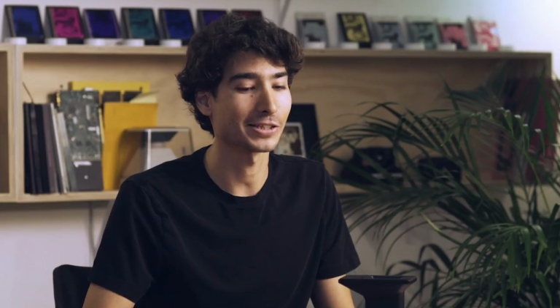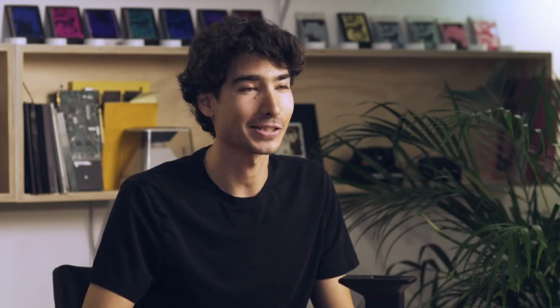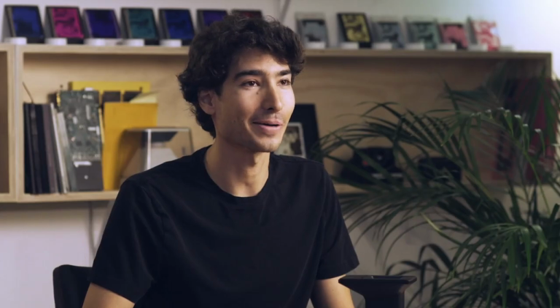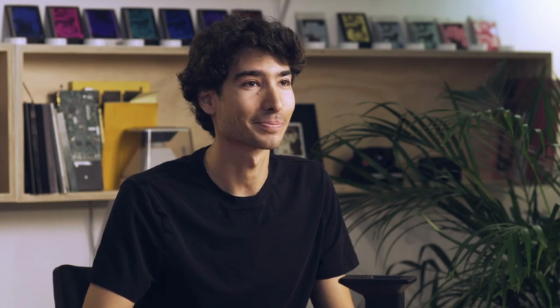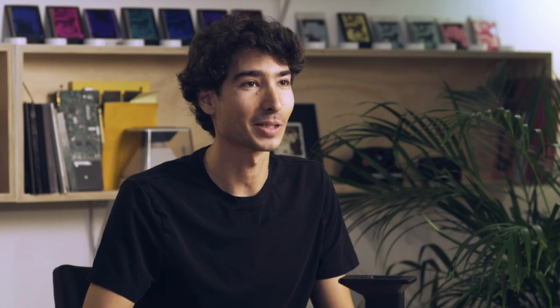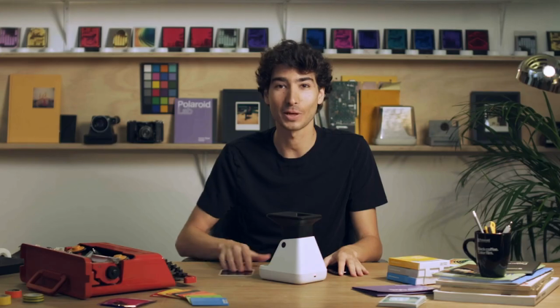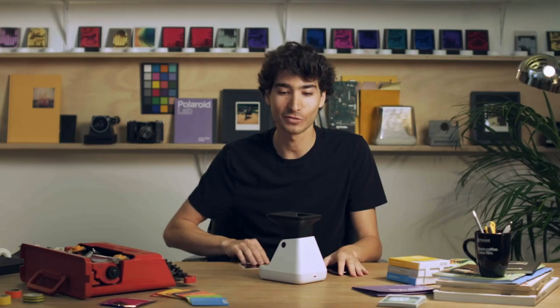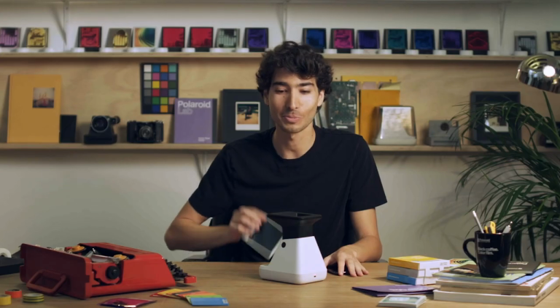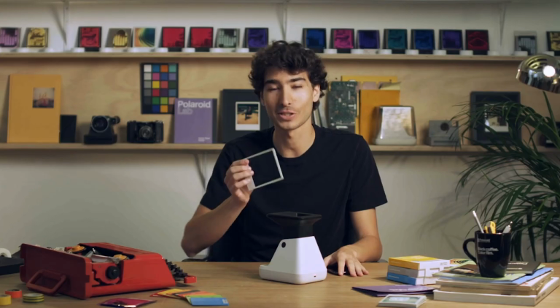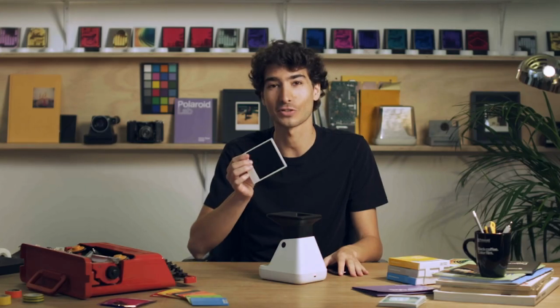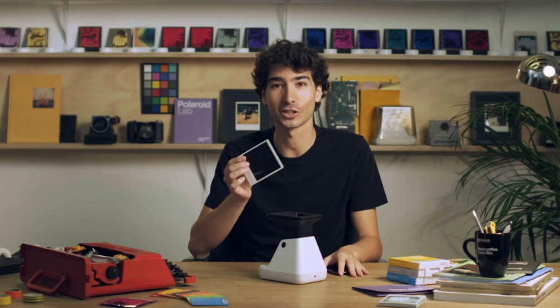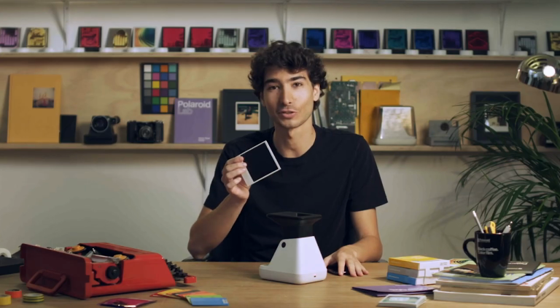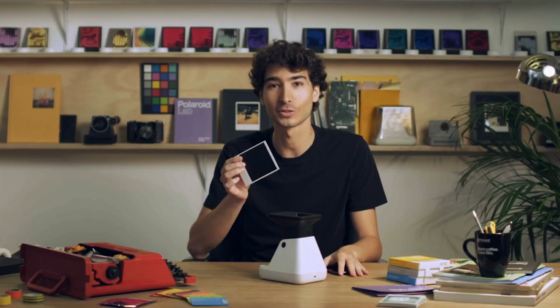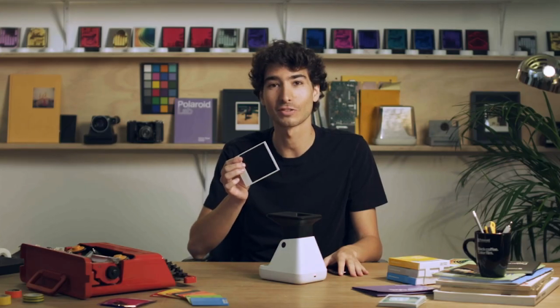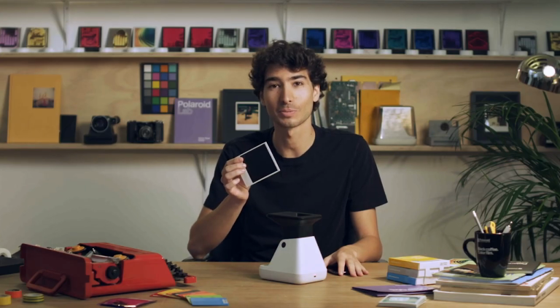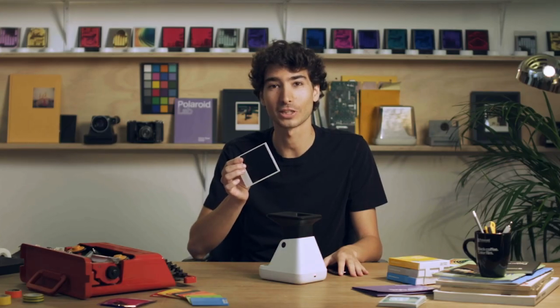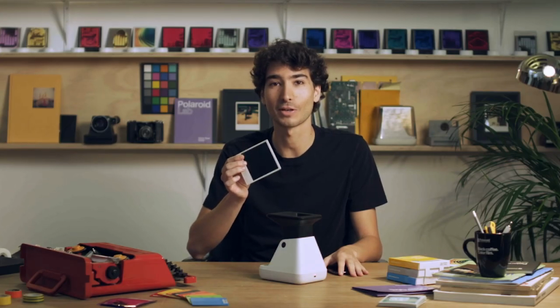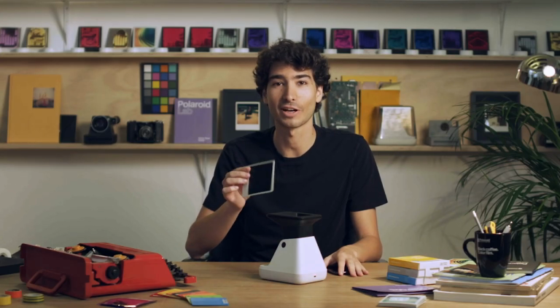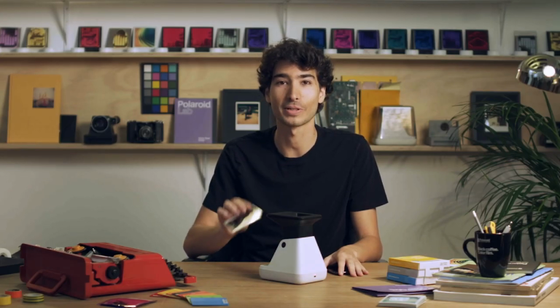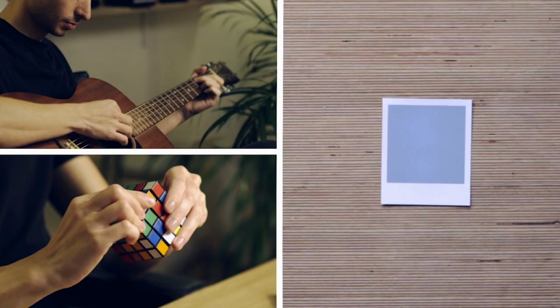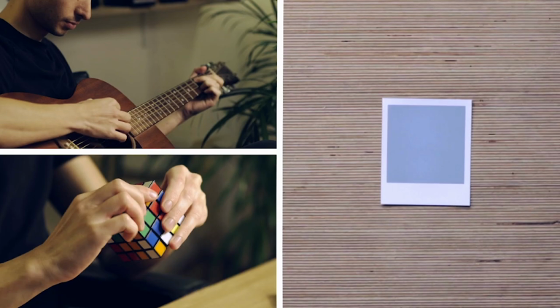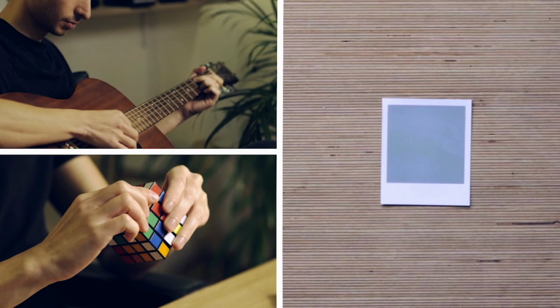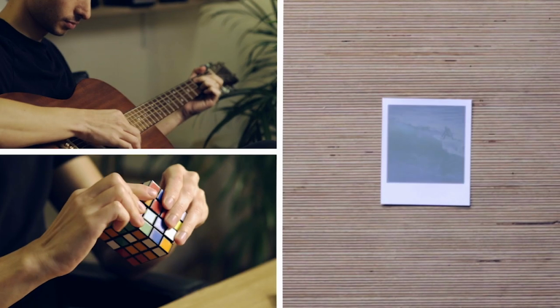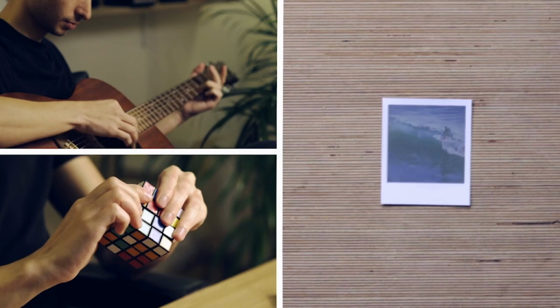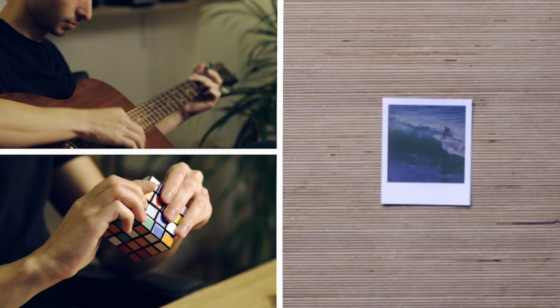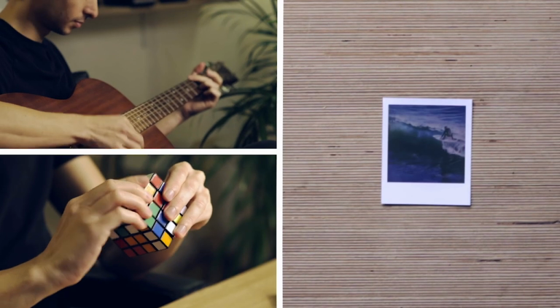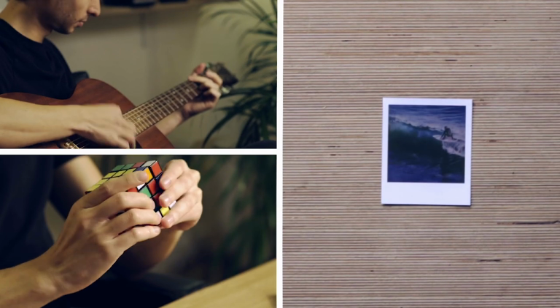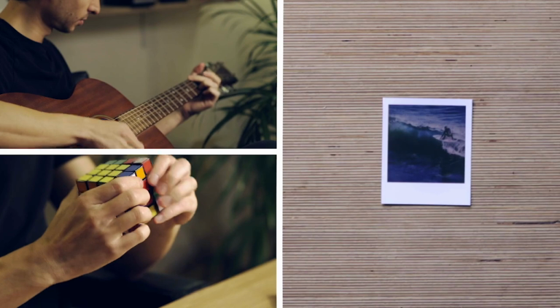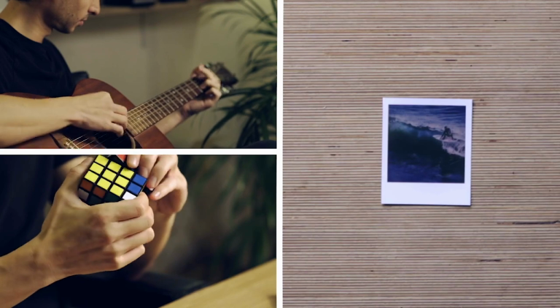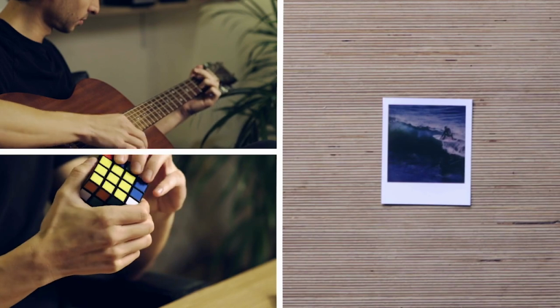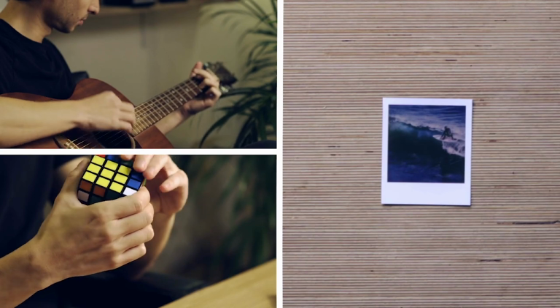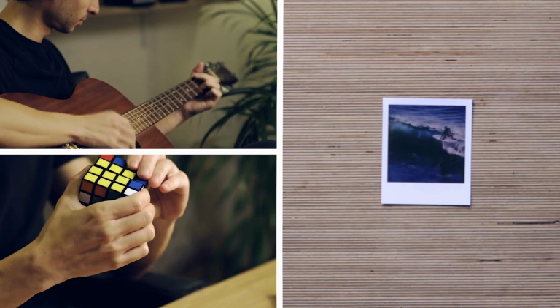Magic takes time — about 15 minutes for a color photo to develop and about 5 minutes for black and white. What you do in that time is up to you.